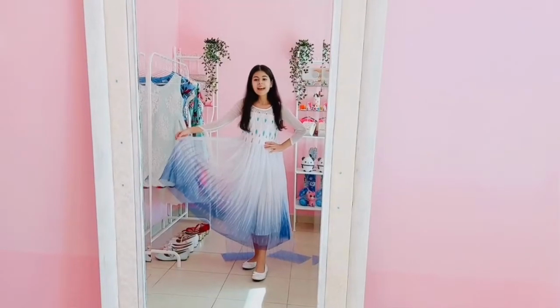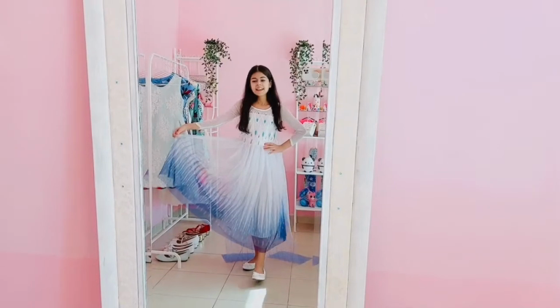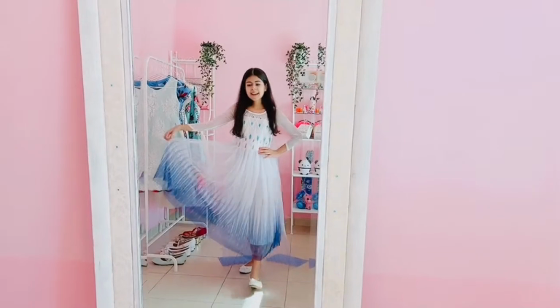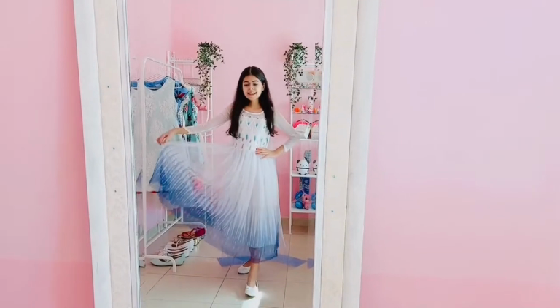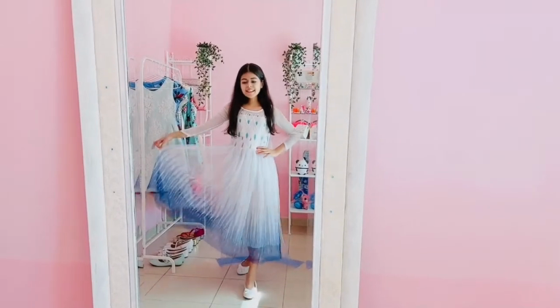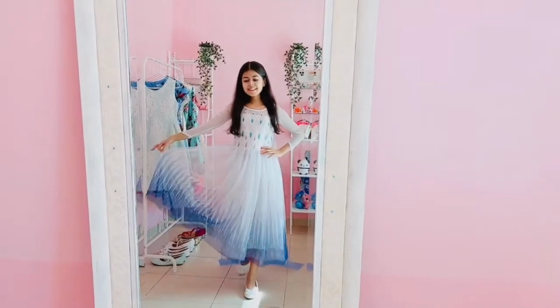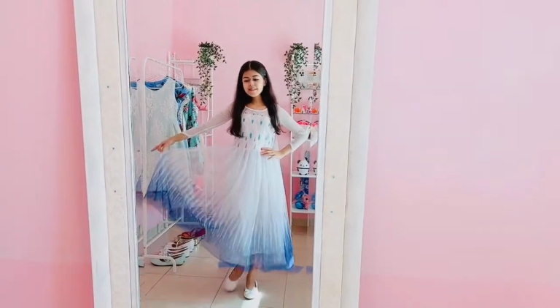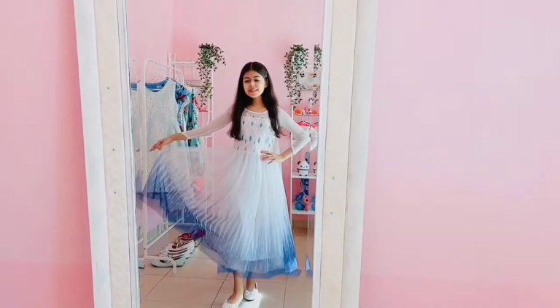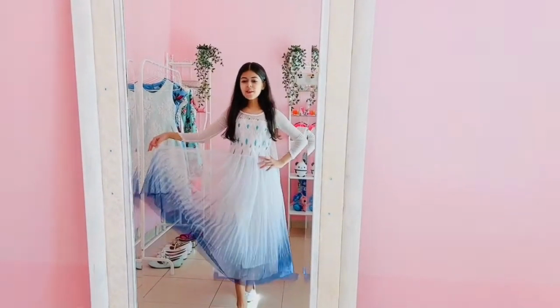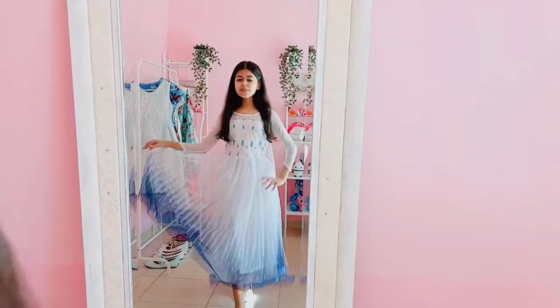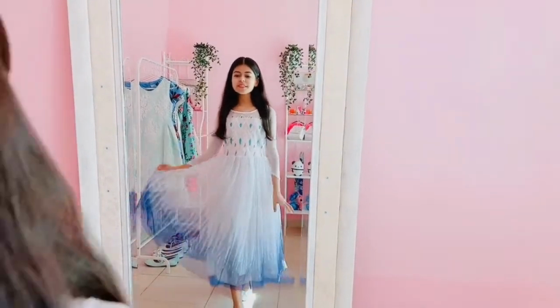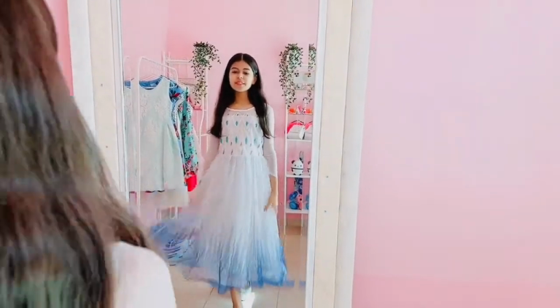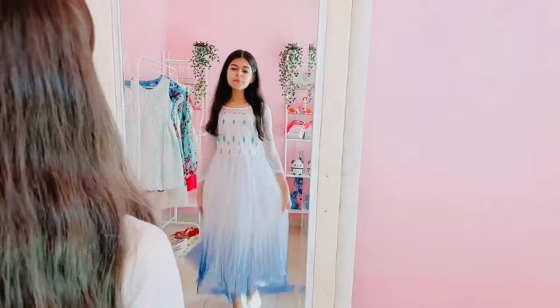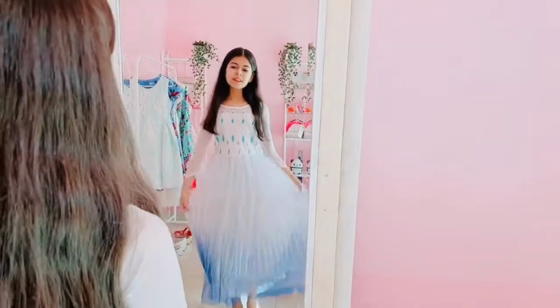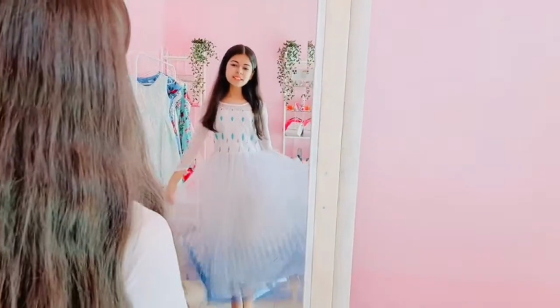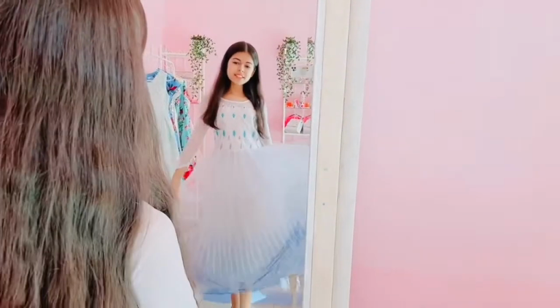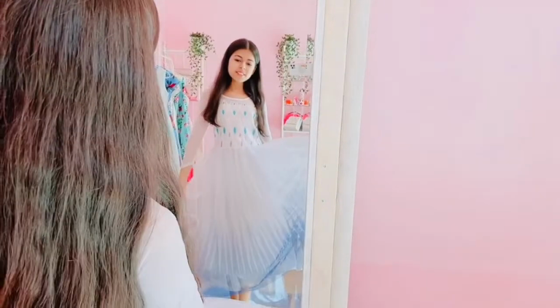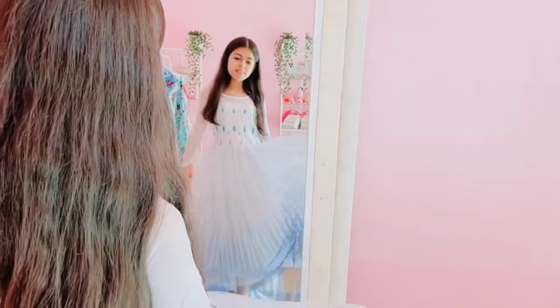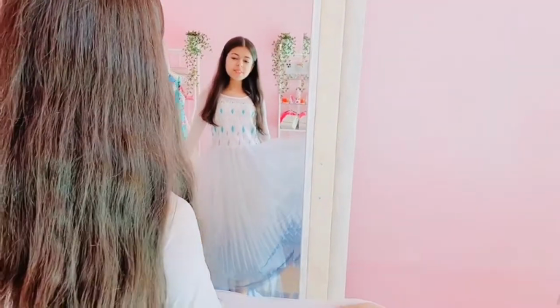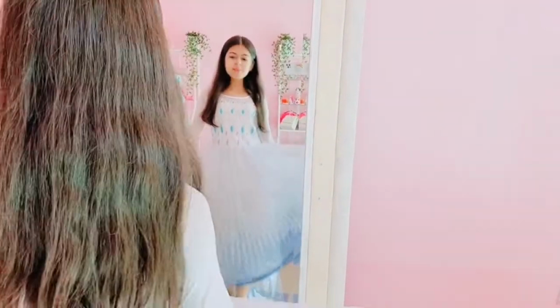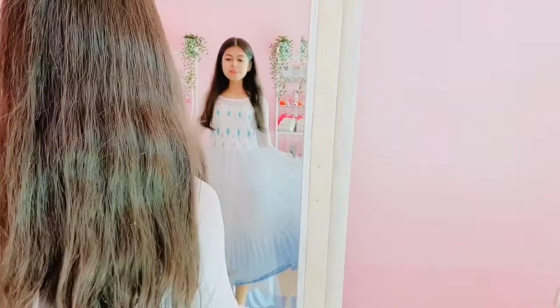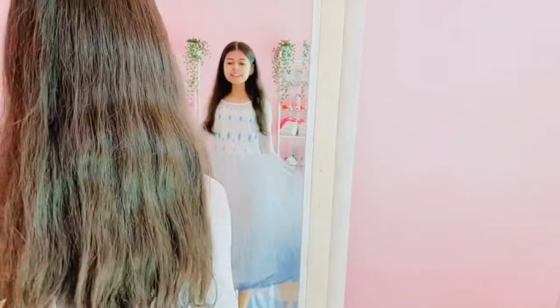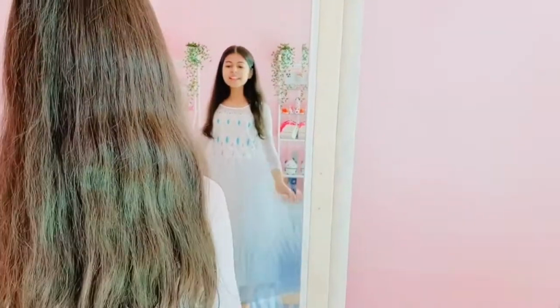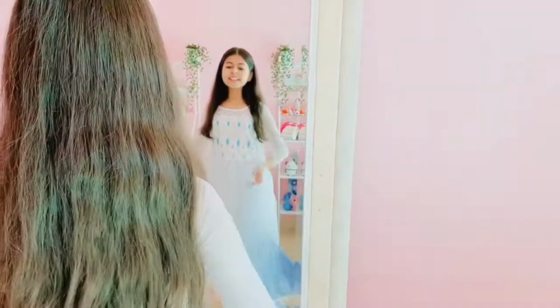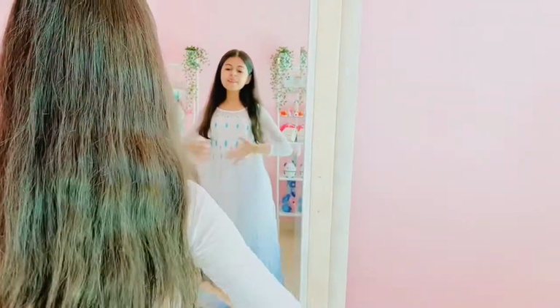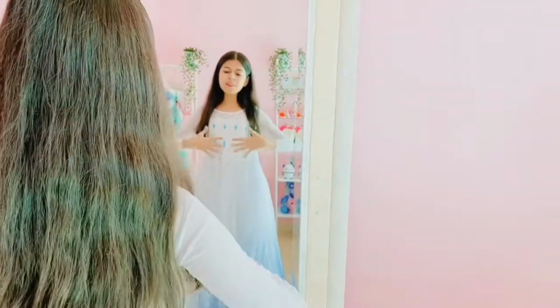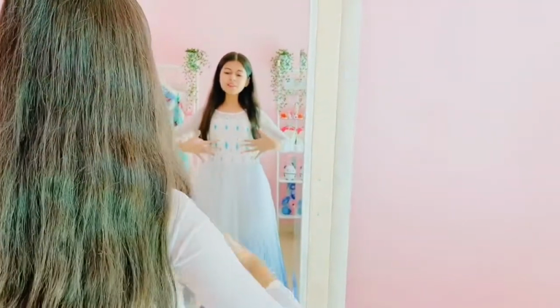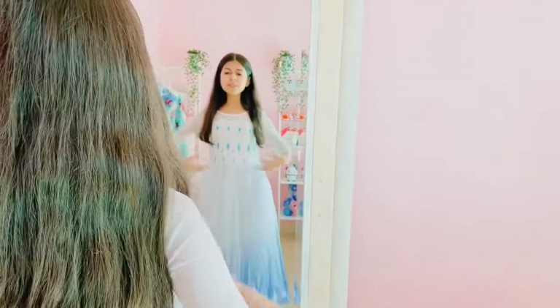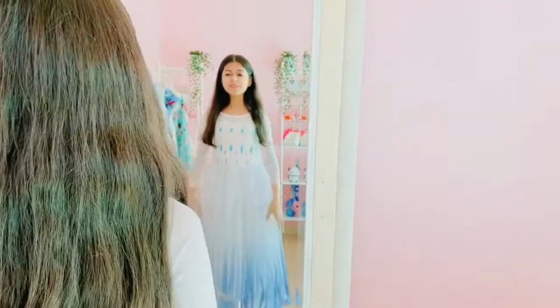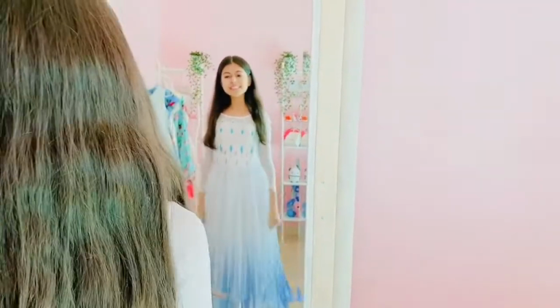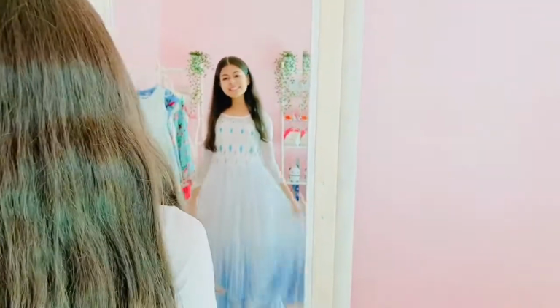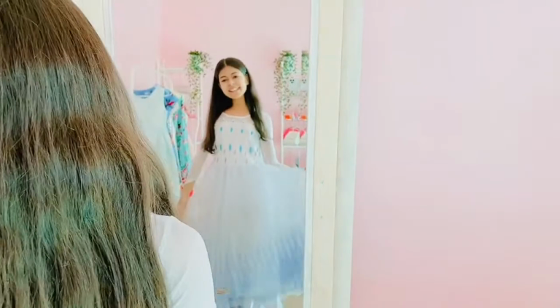Guys, I love this outfit so much. It is so, so pretty and I love all the beautiful details.